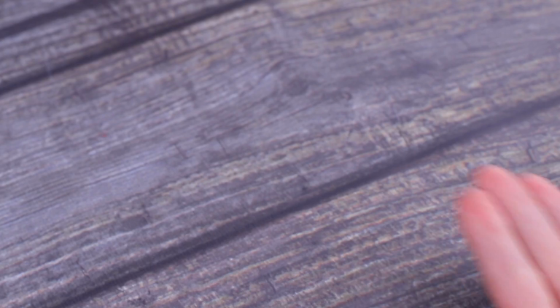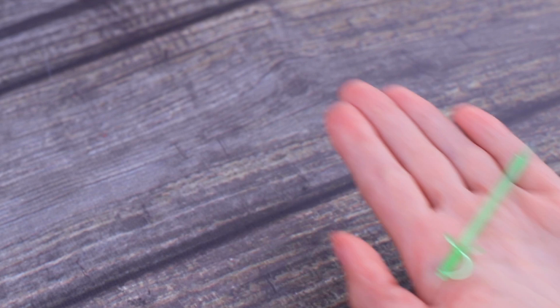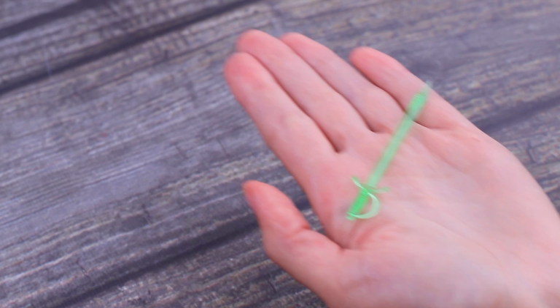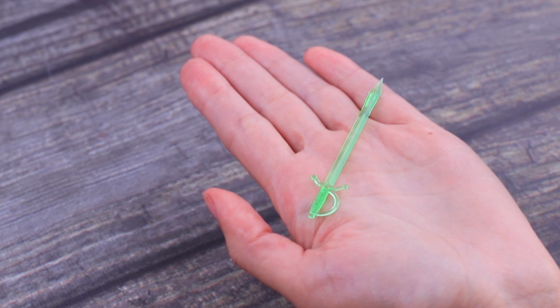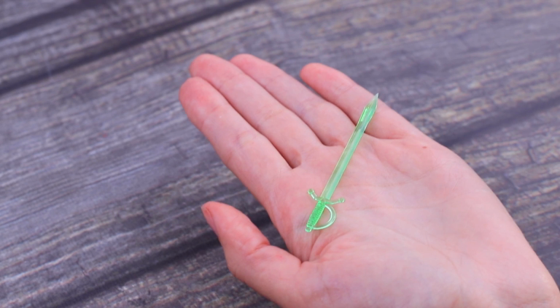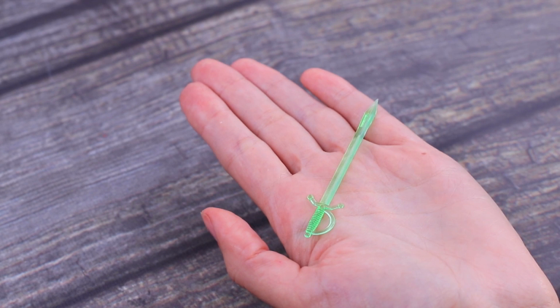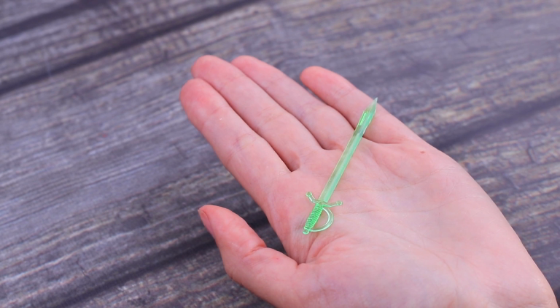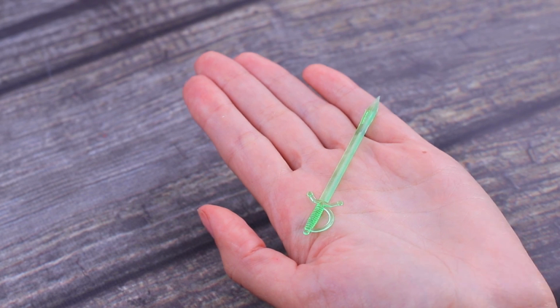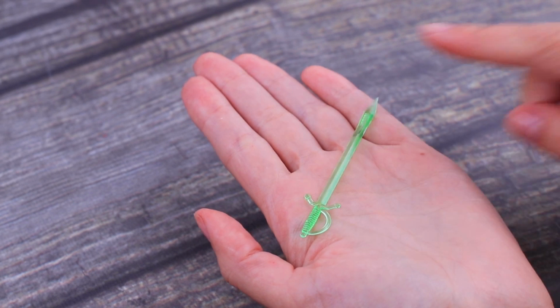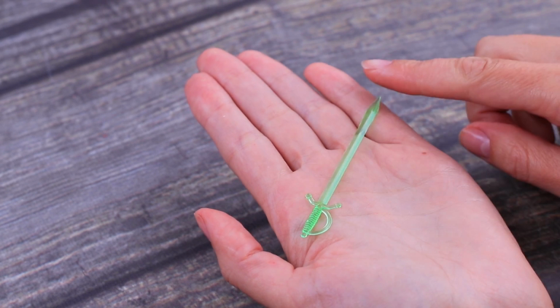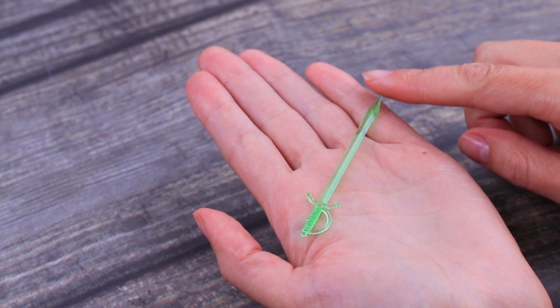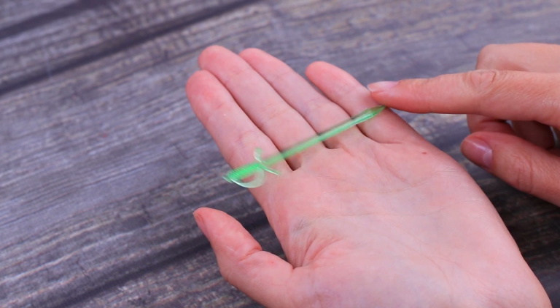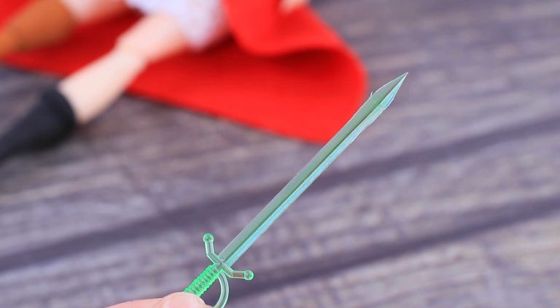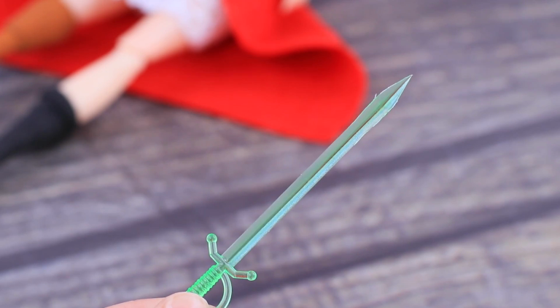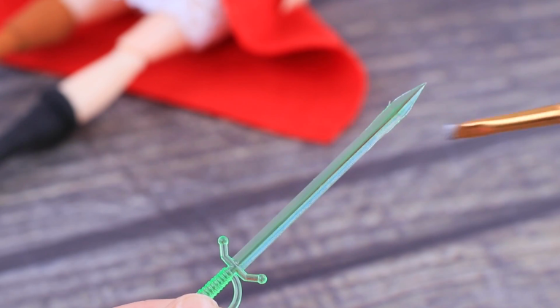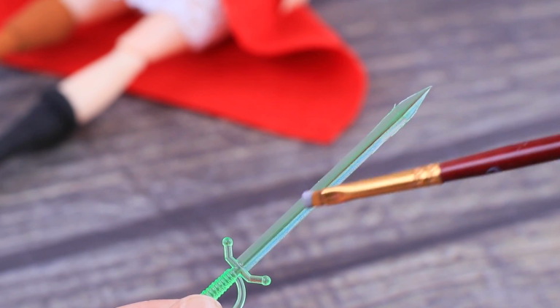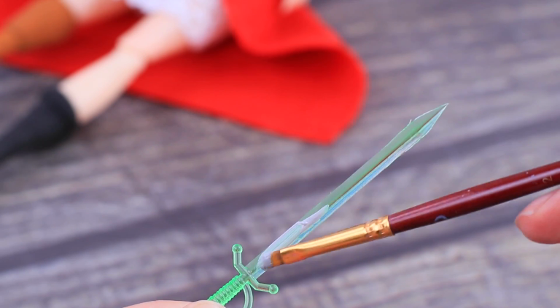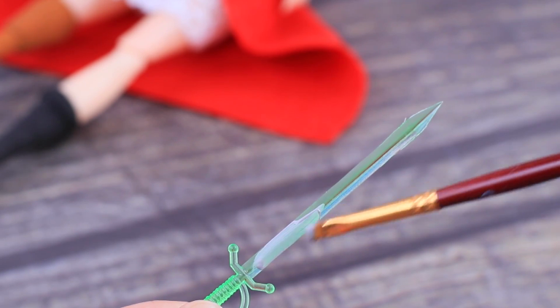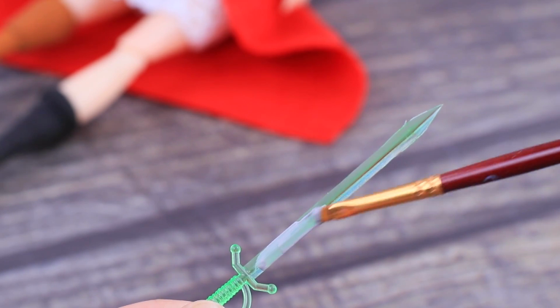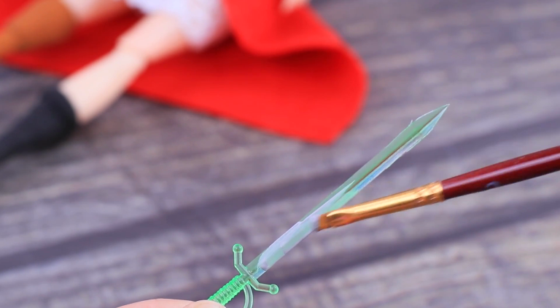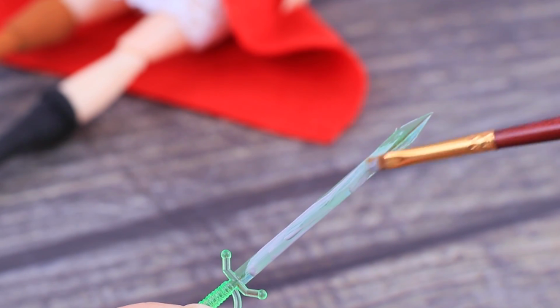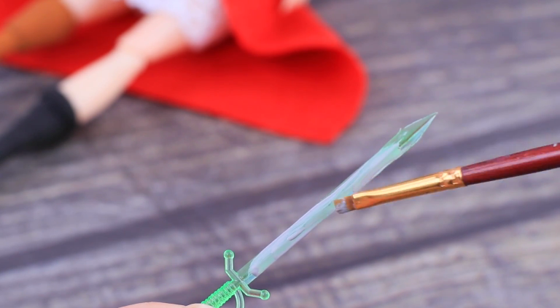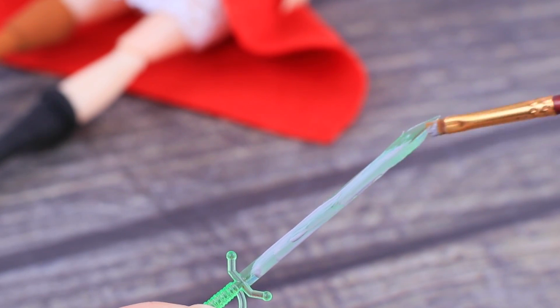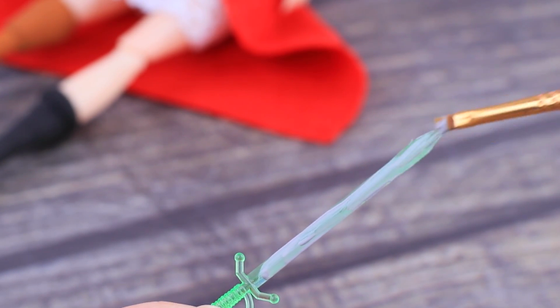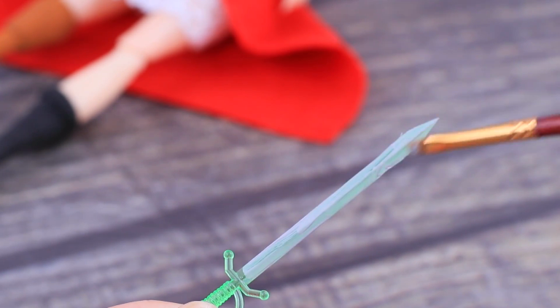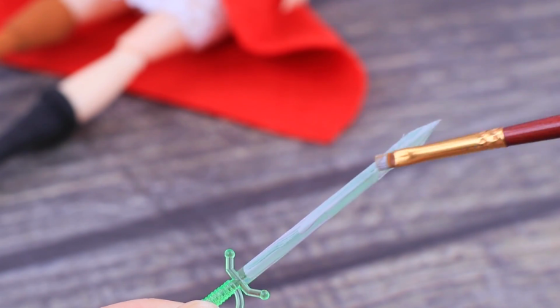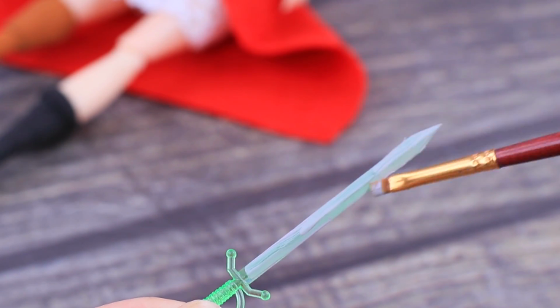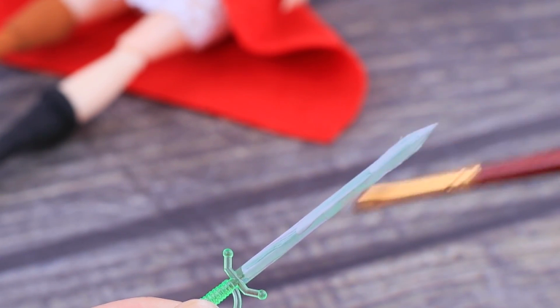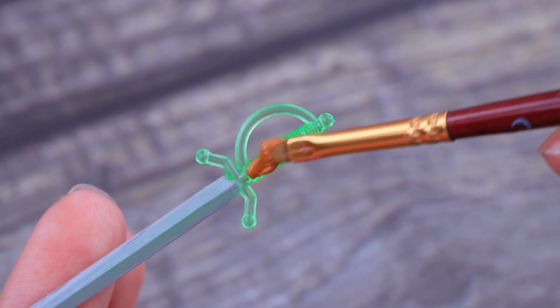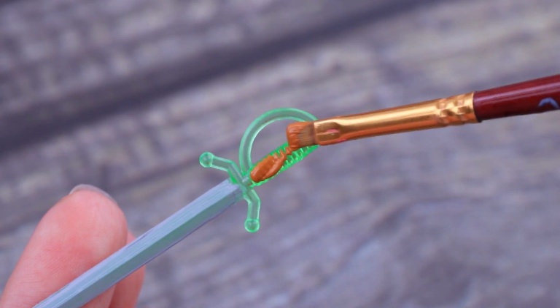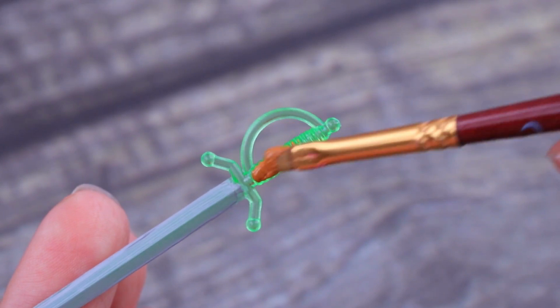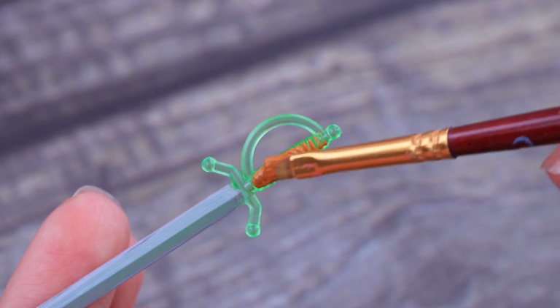Decorate the collar with flat pearl beads. Let's upgrade a plastic sword — paint the blade silver so it looks like metal and the handle brown.